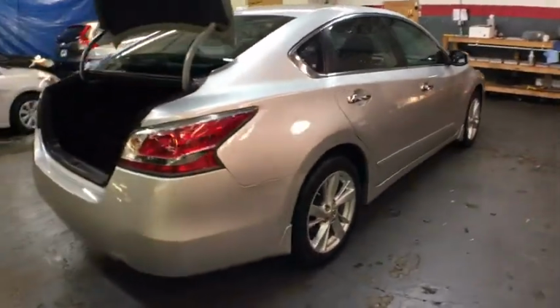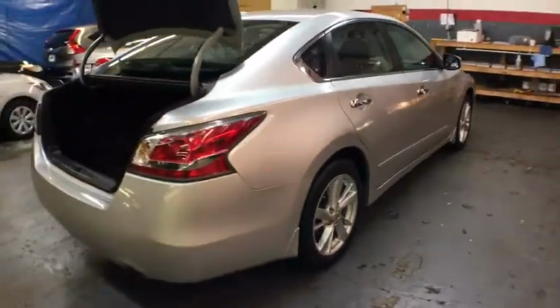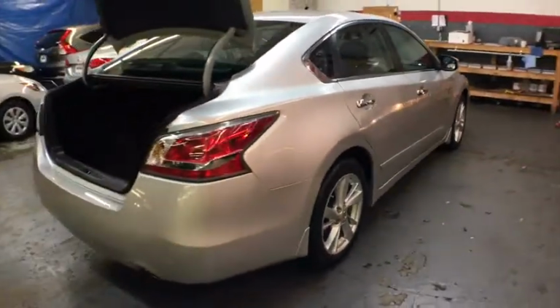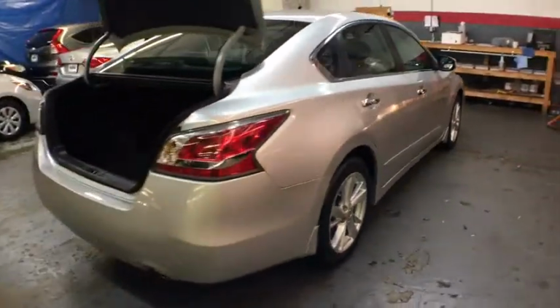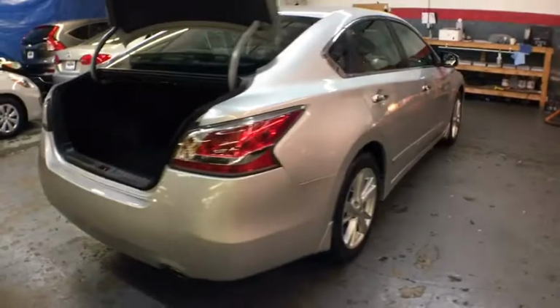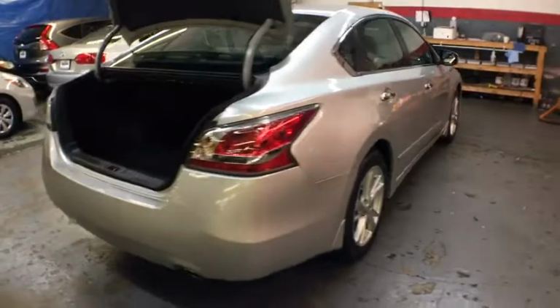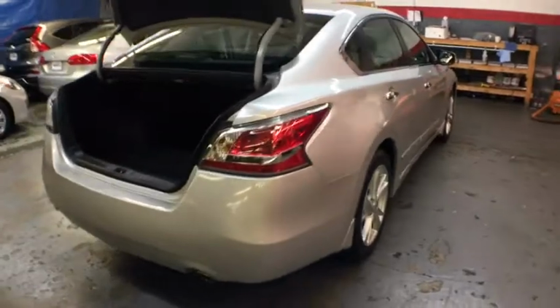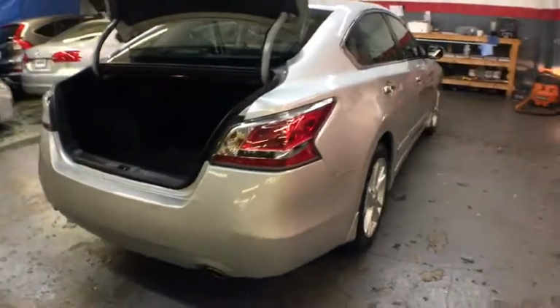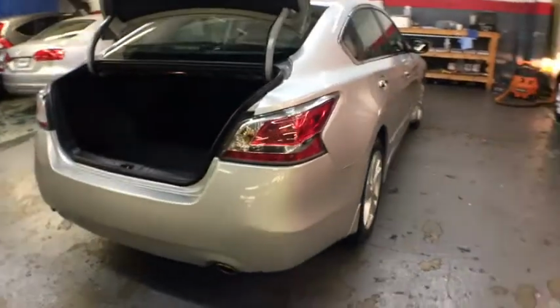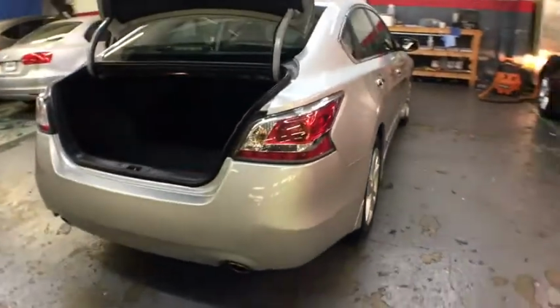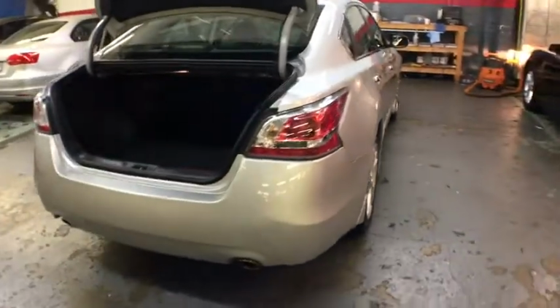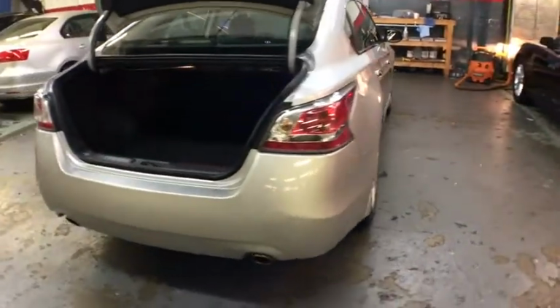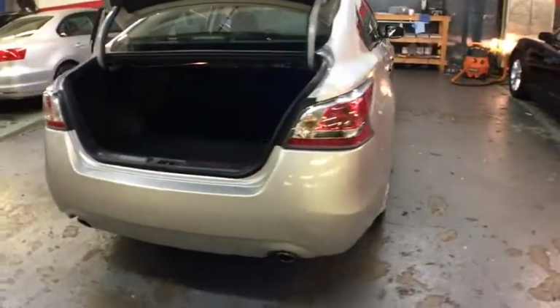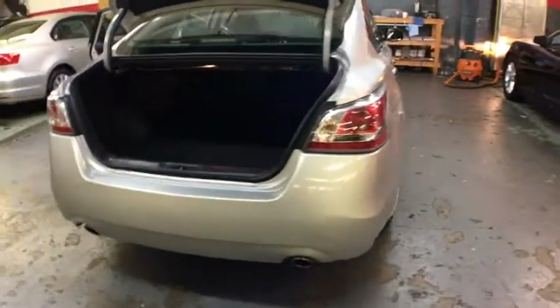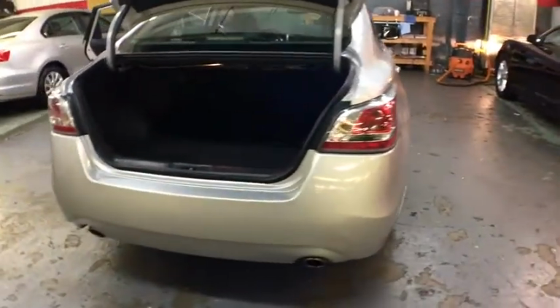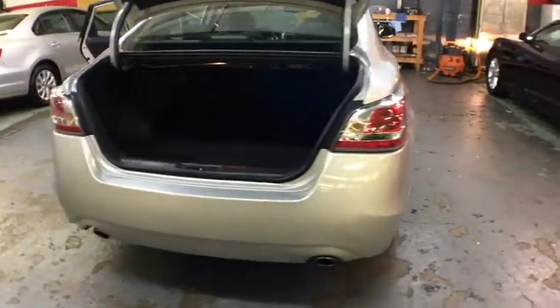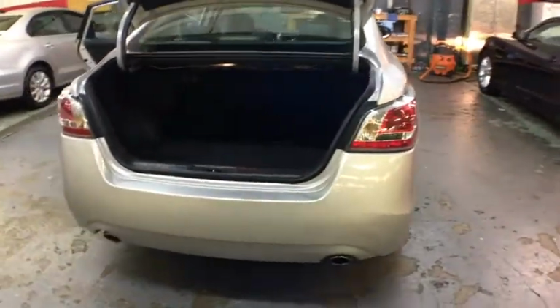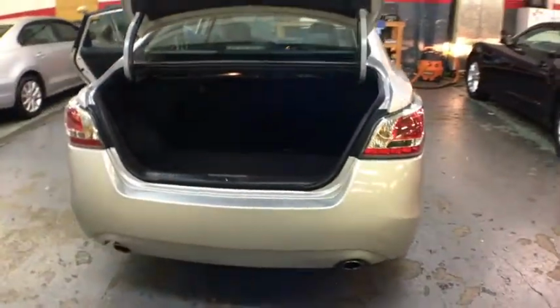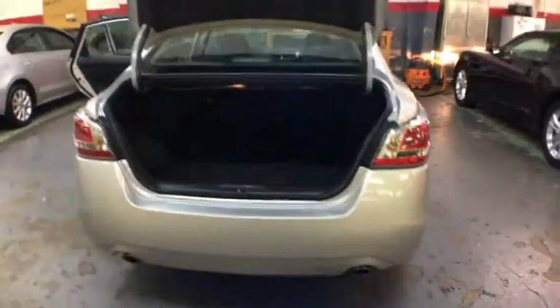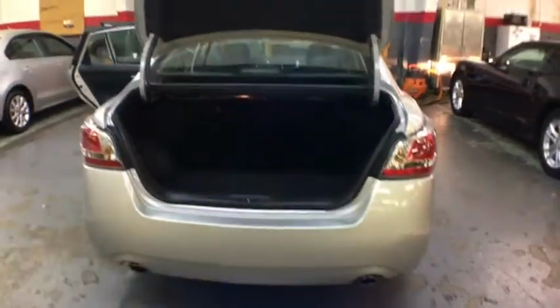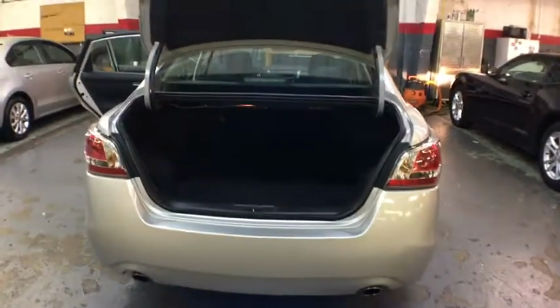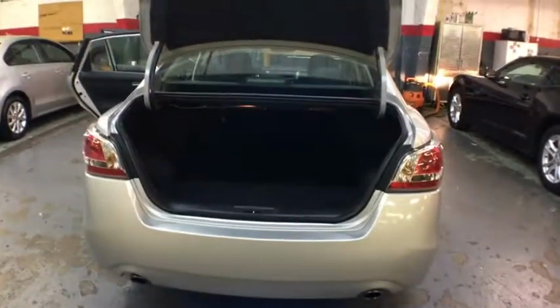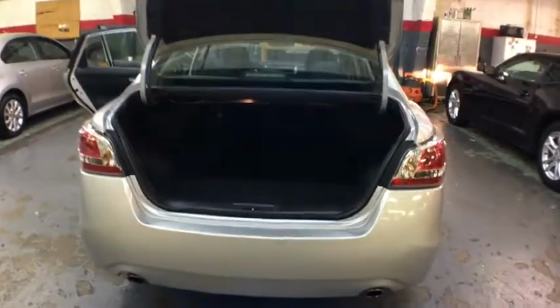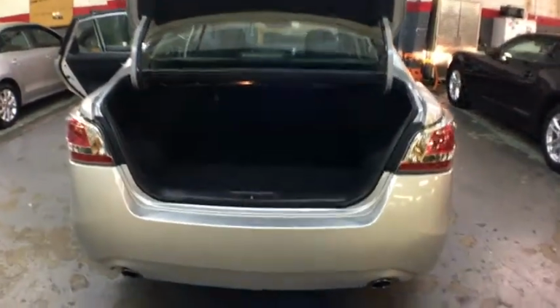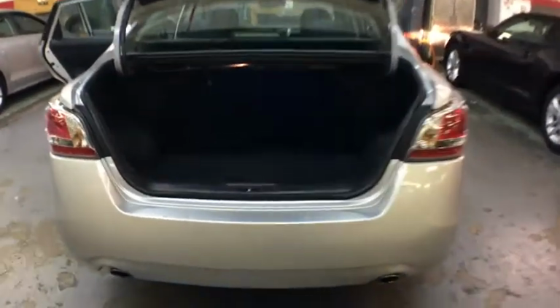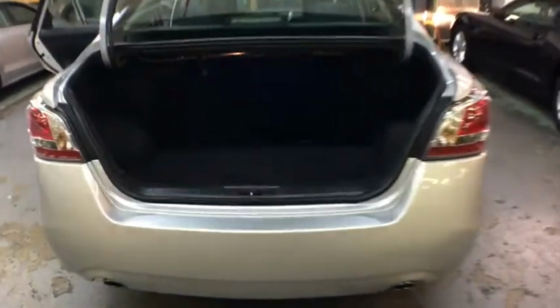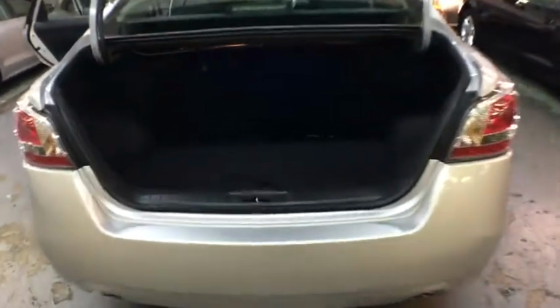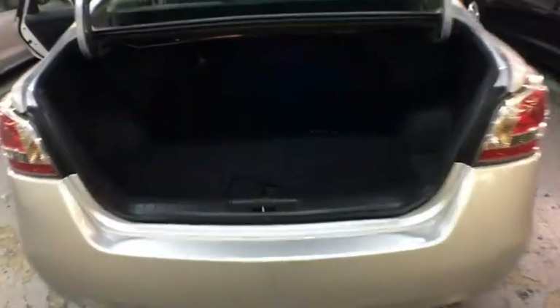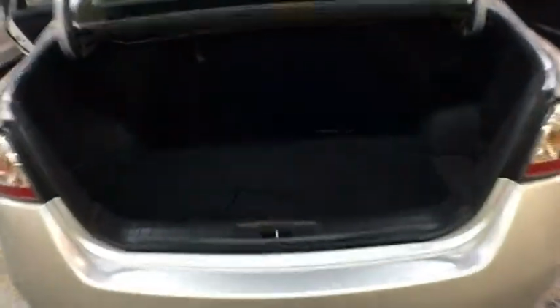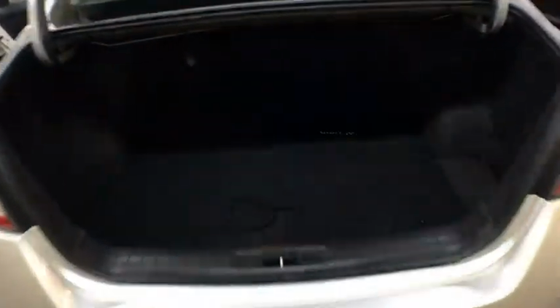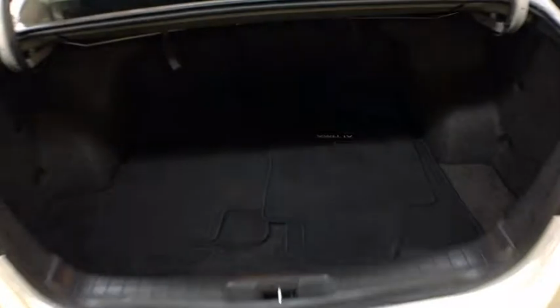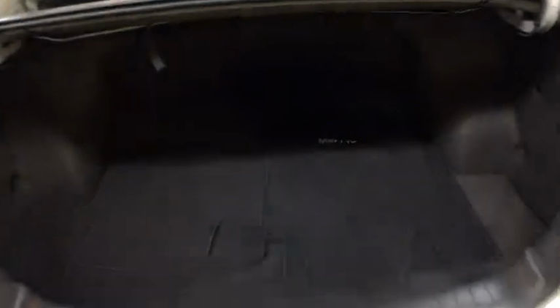This vehicle has less than 40,000 miles. Here are some of this vehicle's great options: keyless entry,